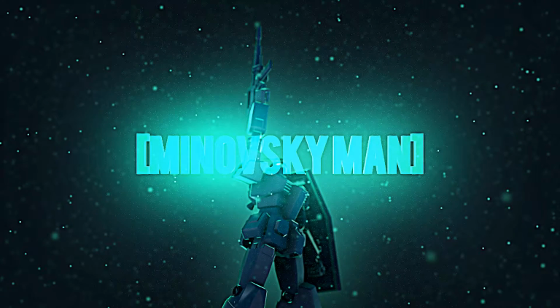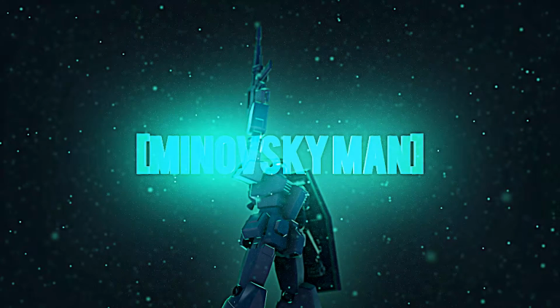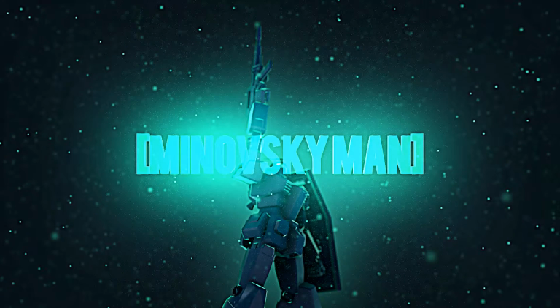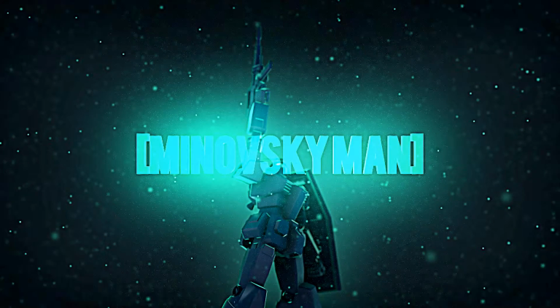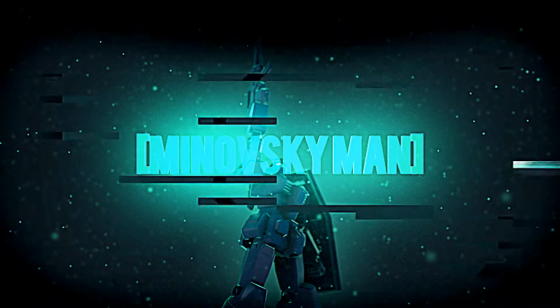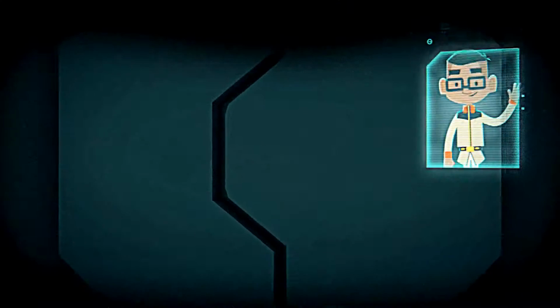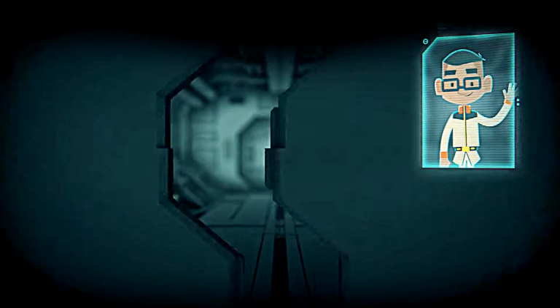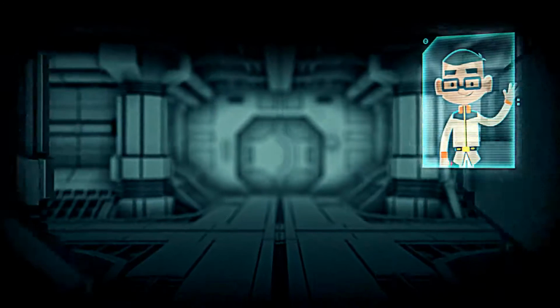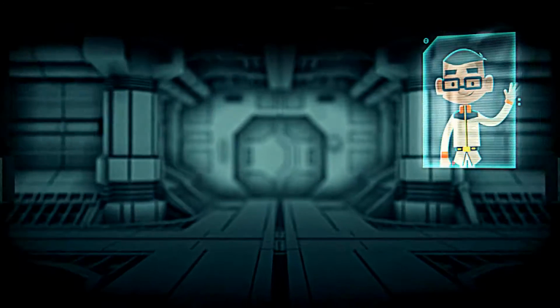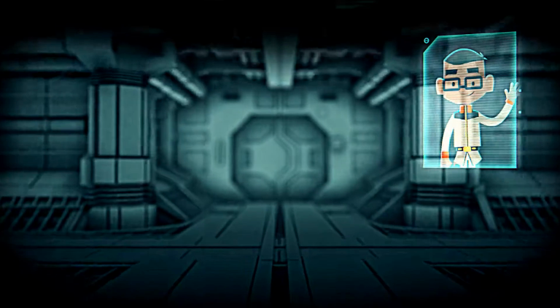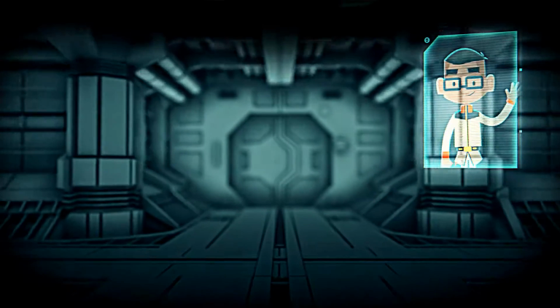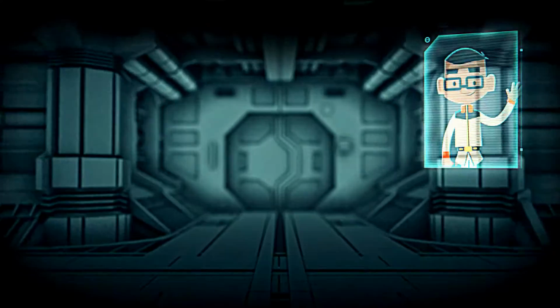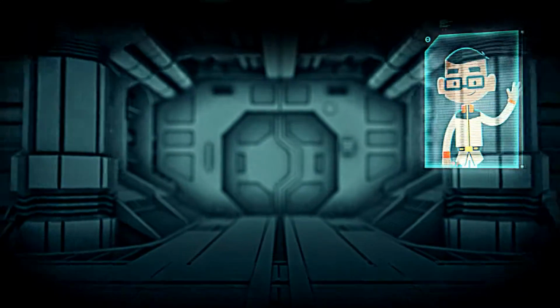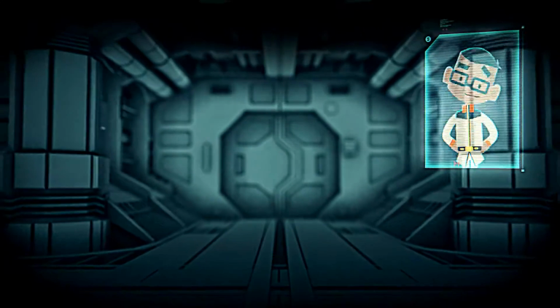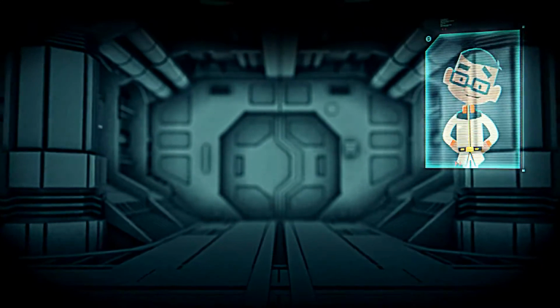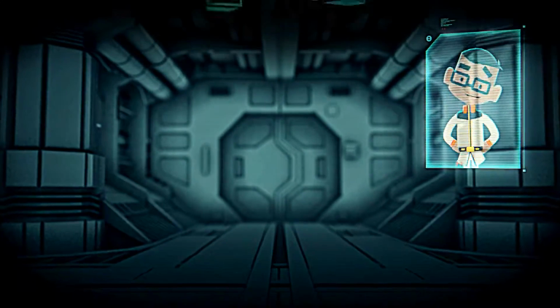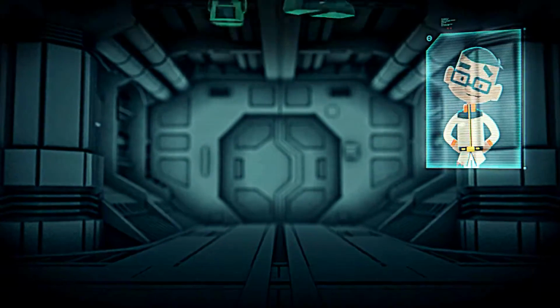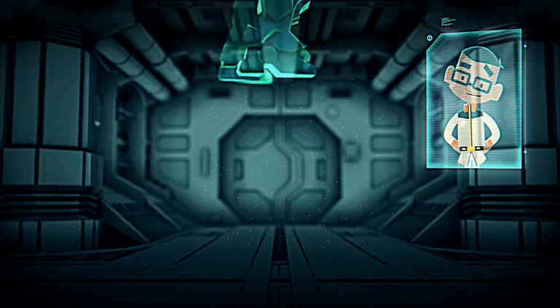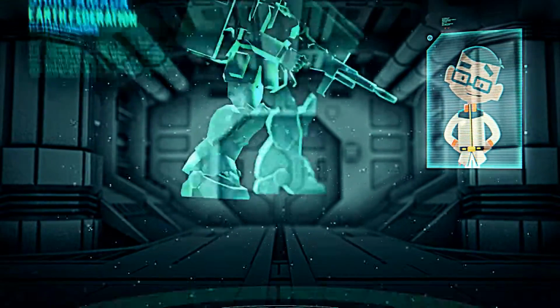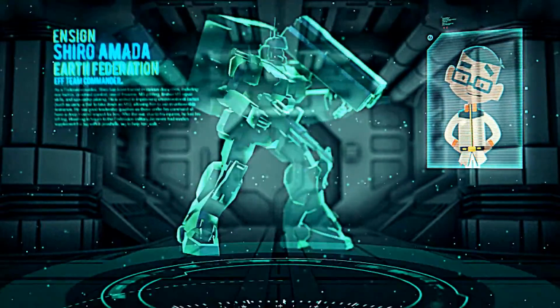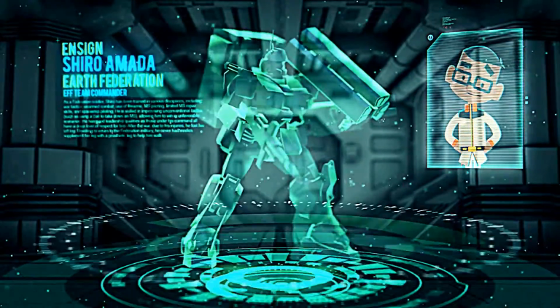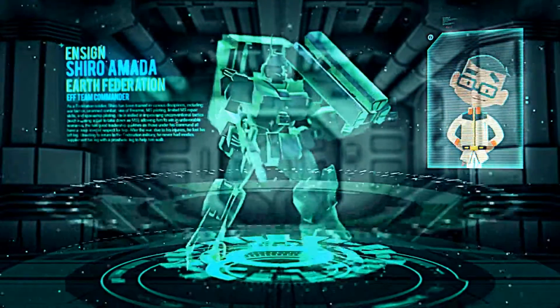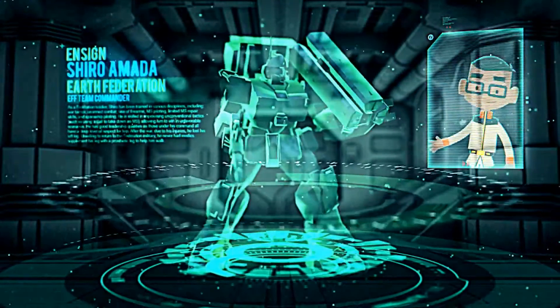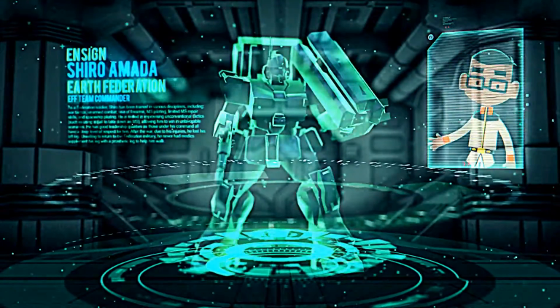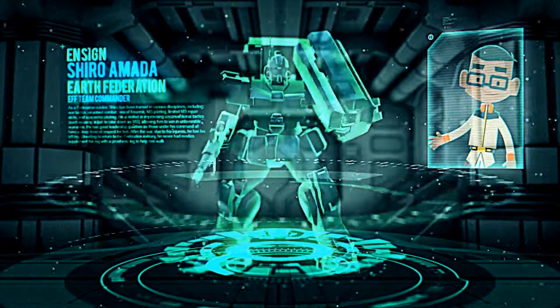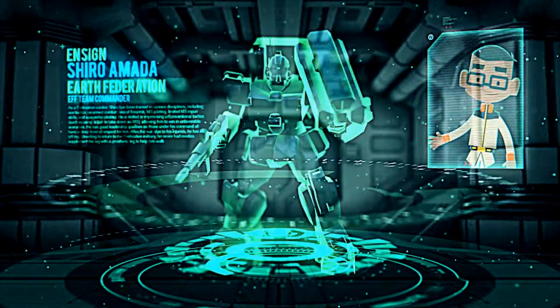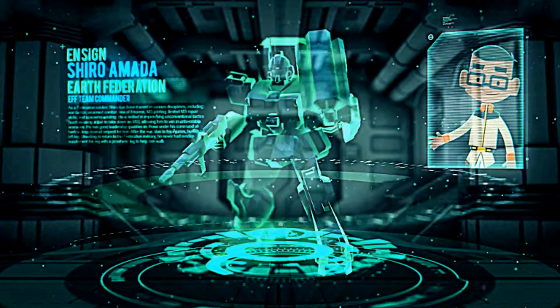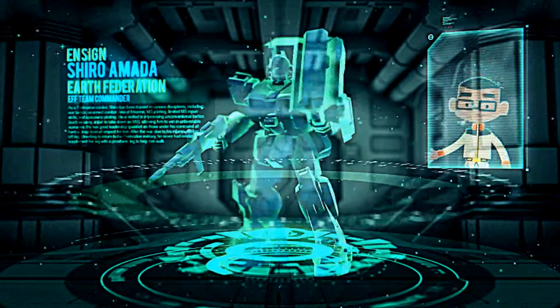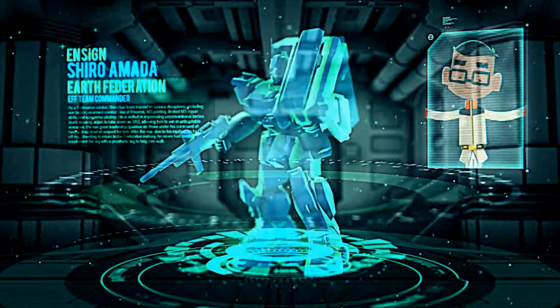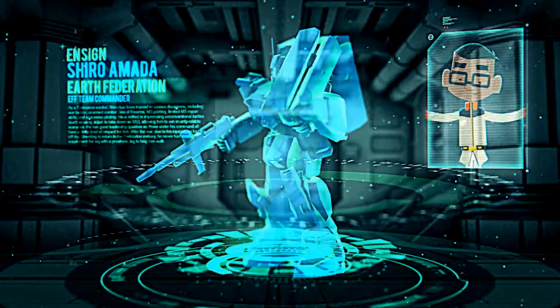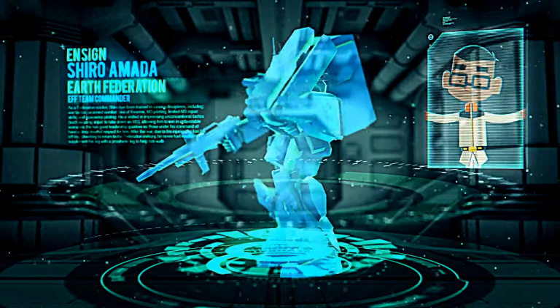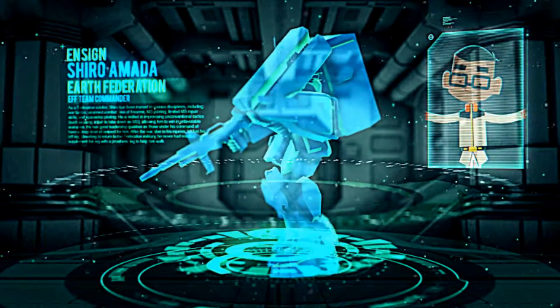Hey guys, it's me, Manatsuki Man. Welcome to Special Units, where we cover your favorite mobile suits from your favorite pilots.